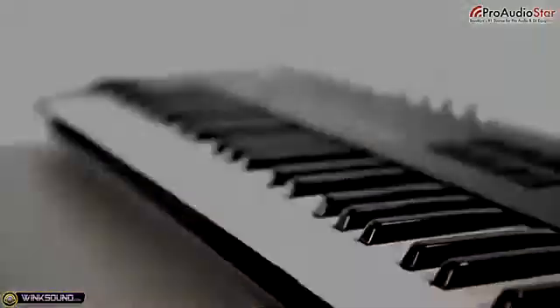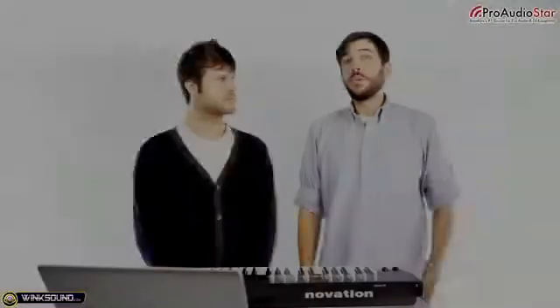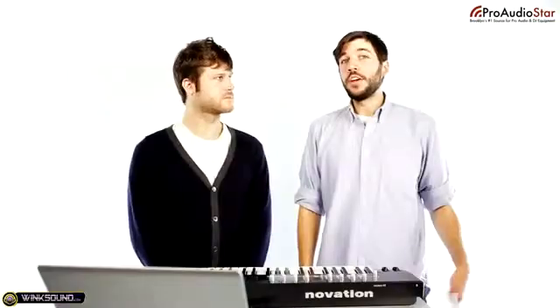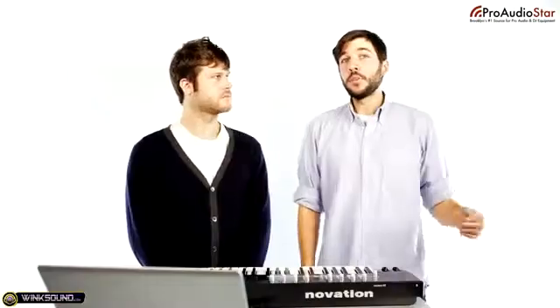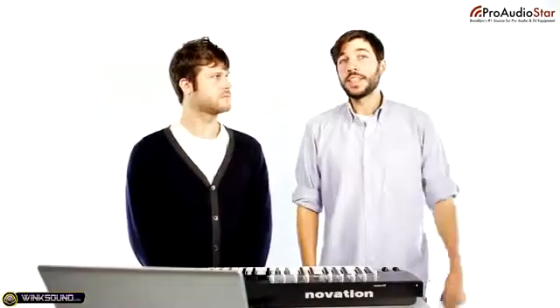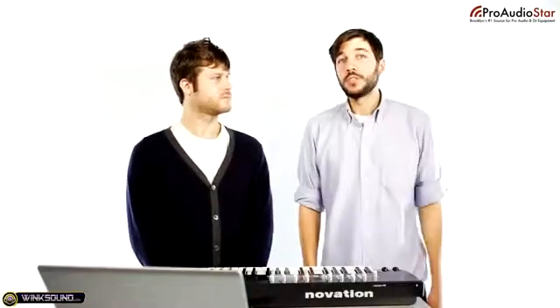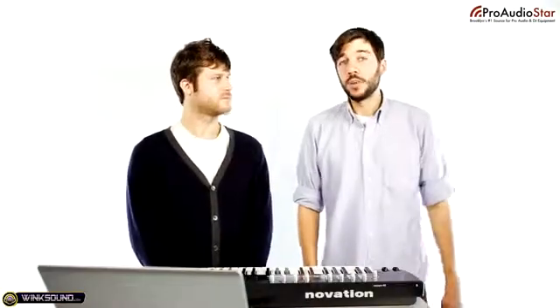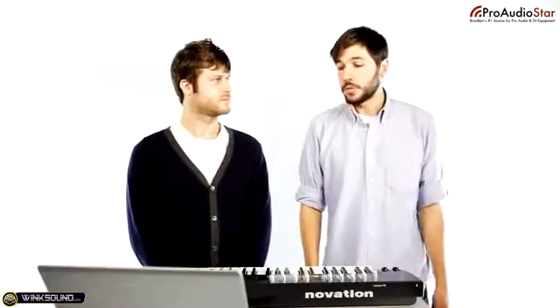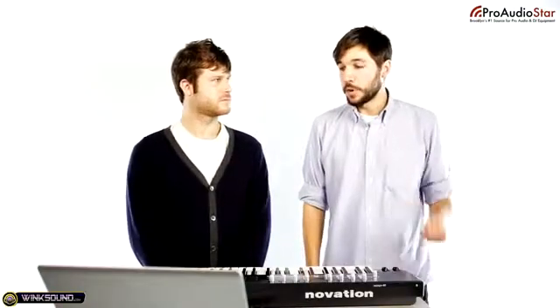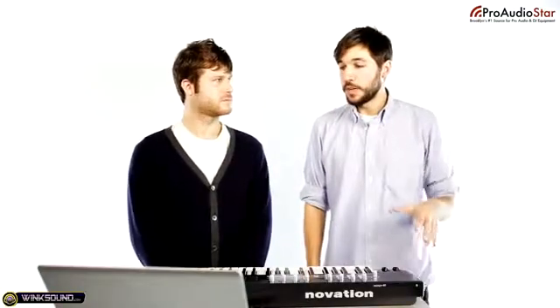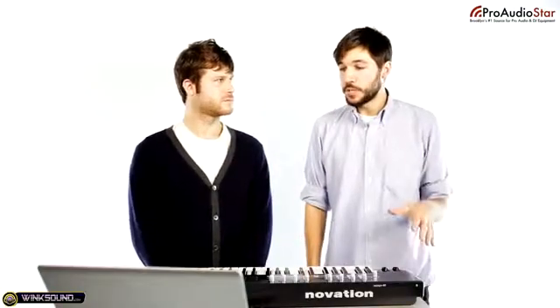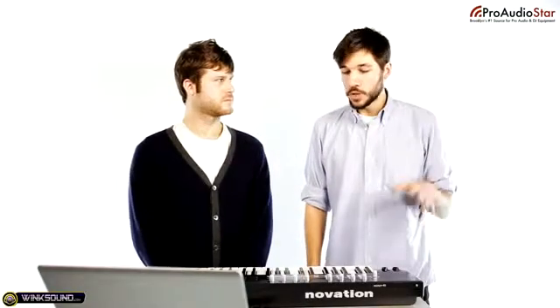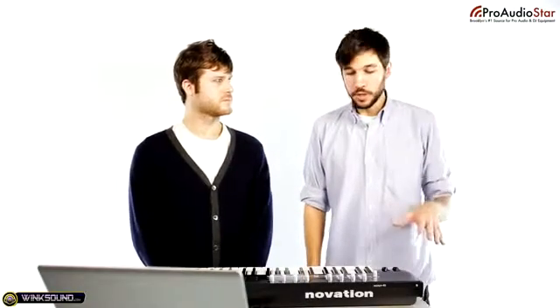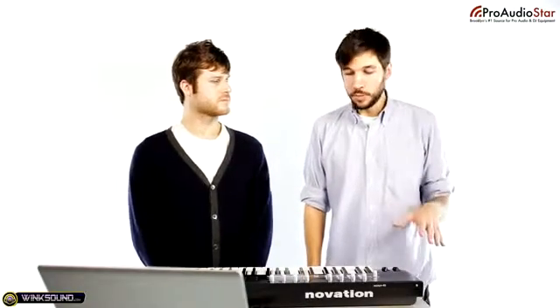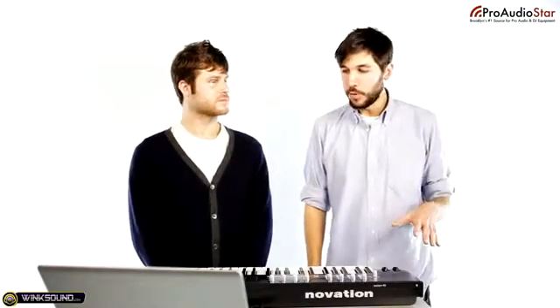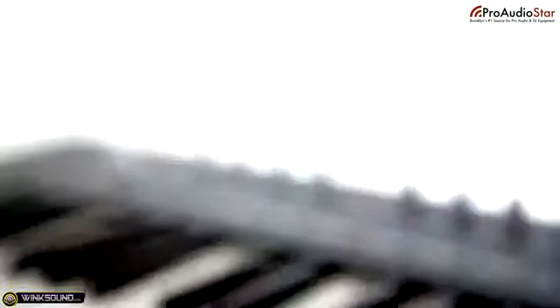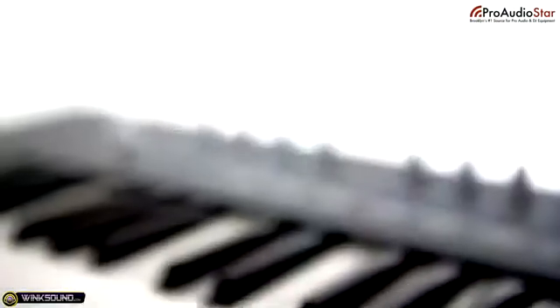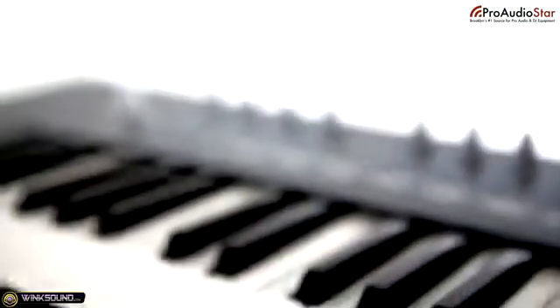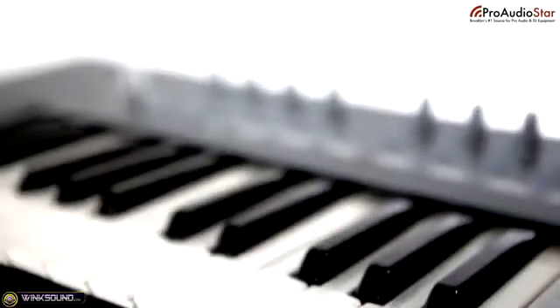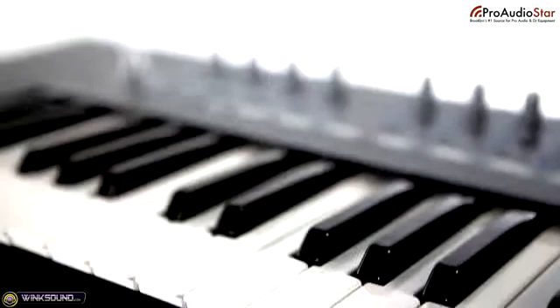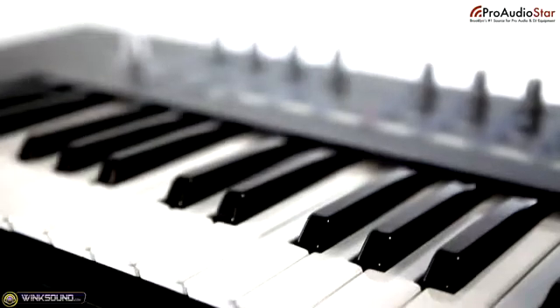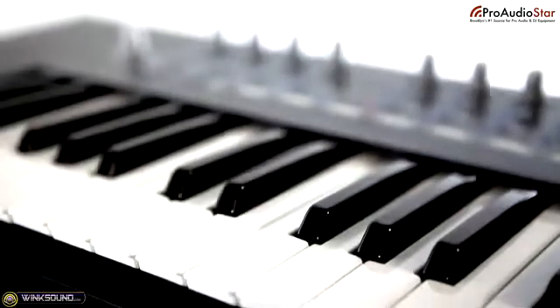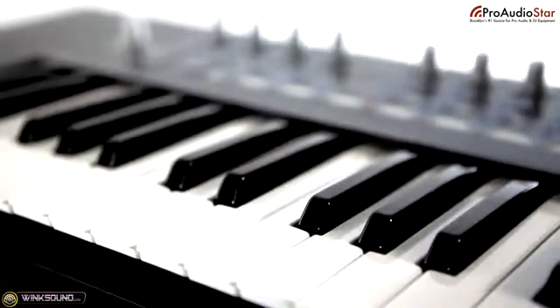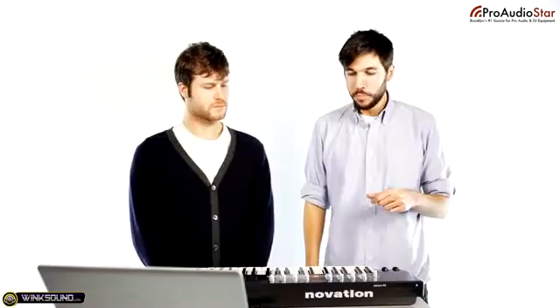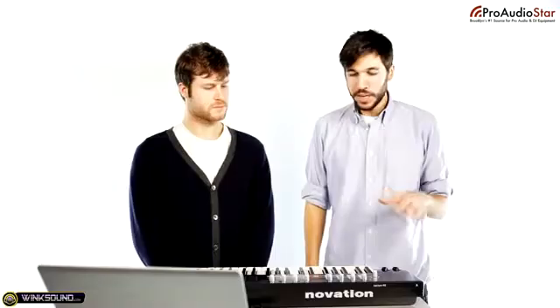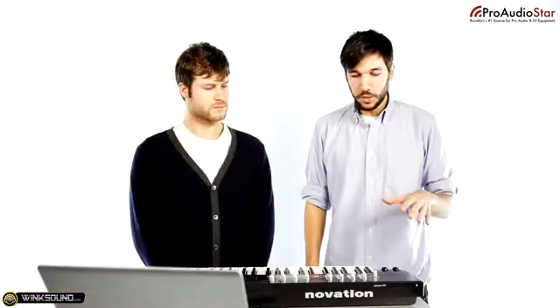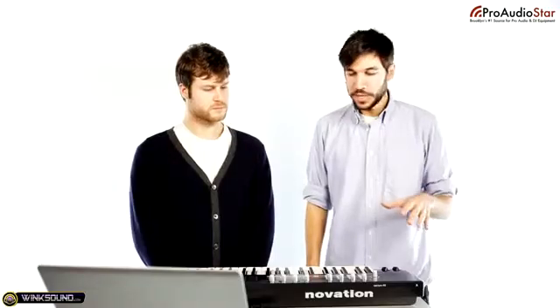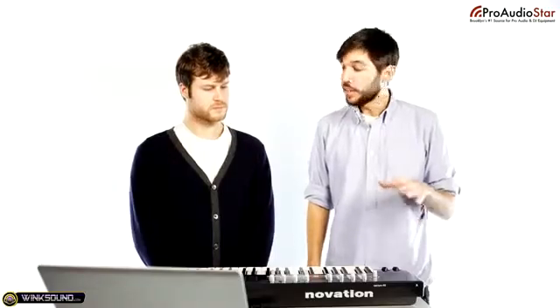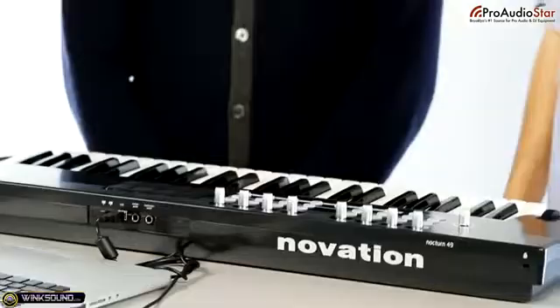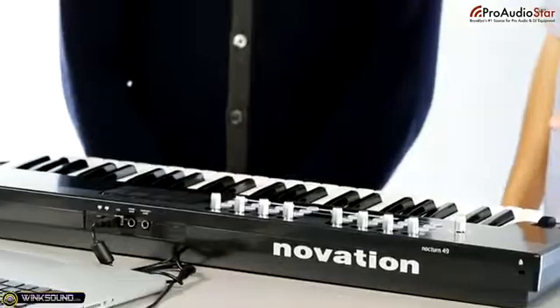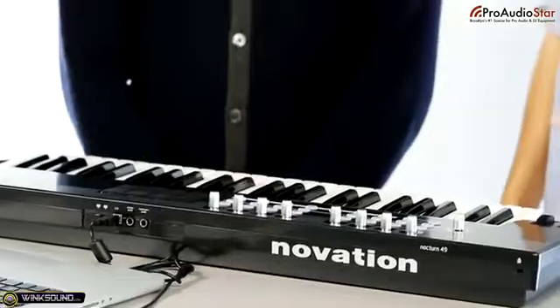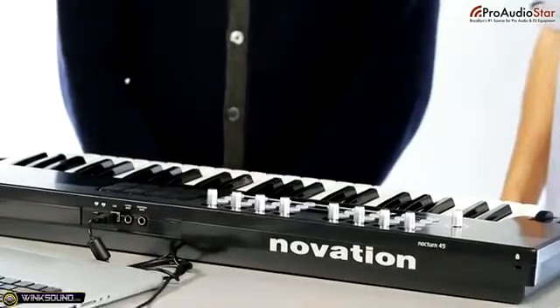We made it over to Wink Sound Studios with Brandon, who's here to show us a little bit more about the Nocturne 49. Brandon, can you break down the layout of this keyboard for us?